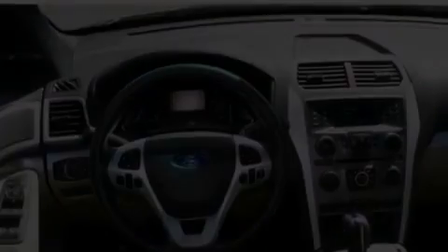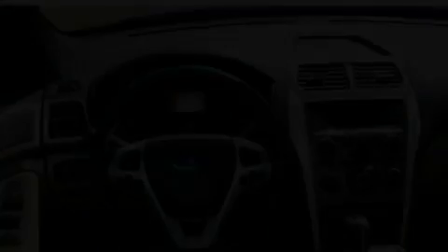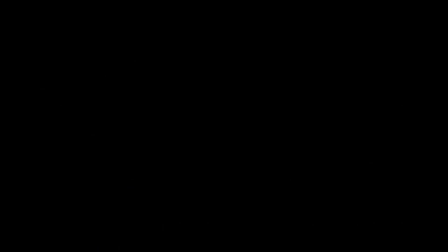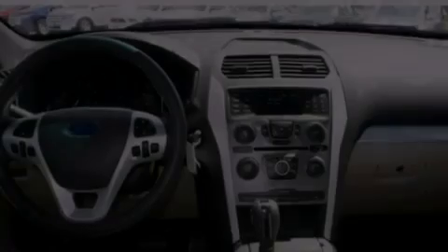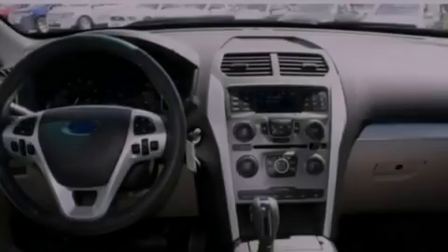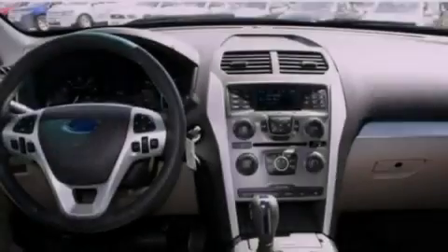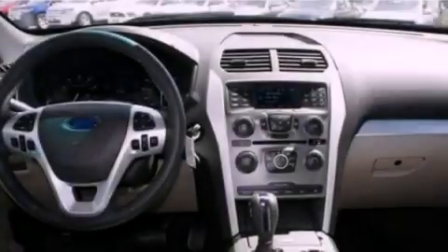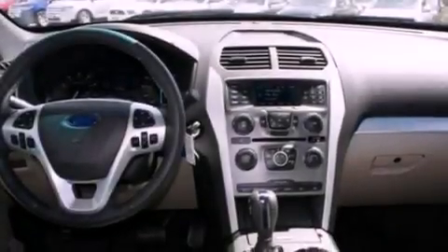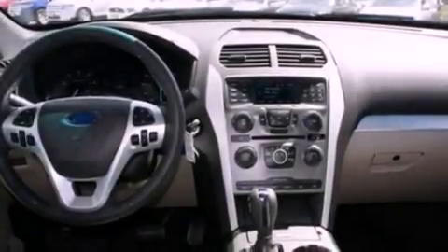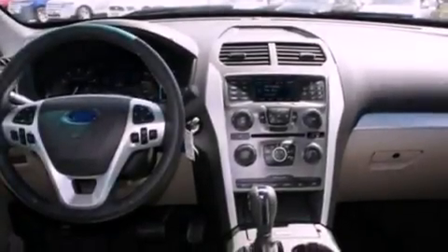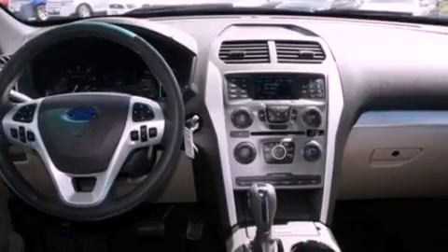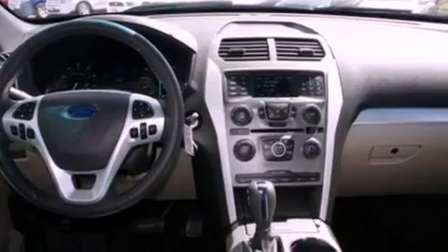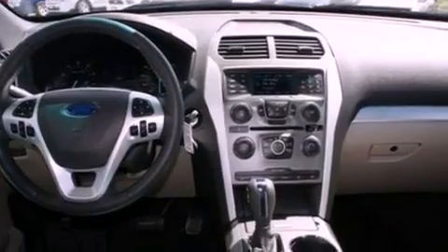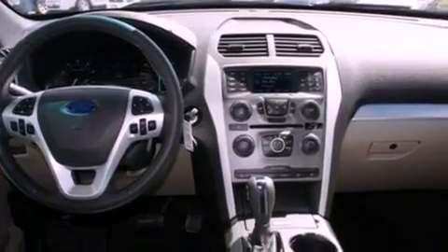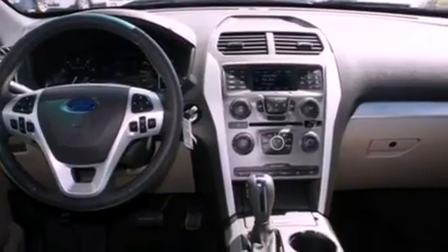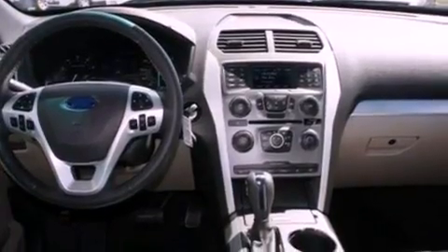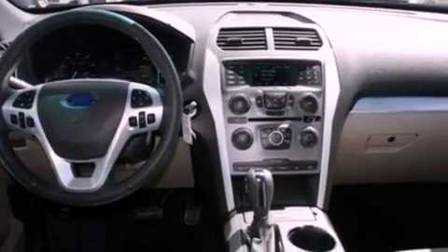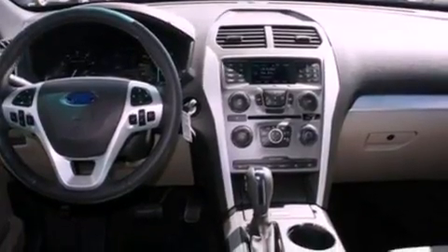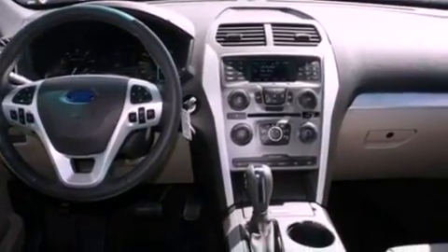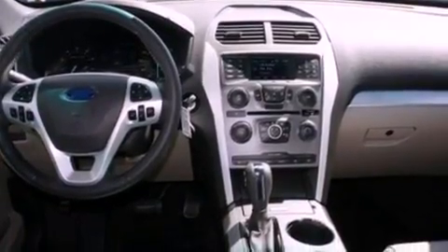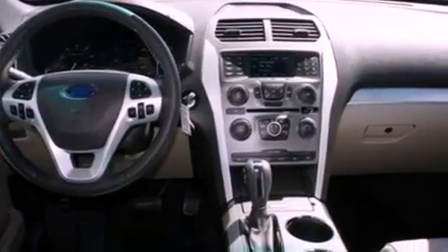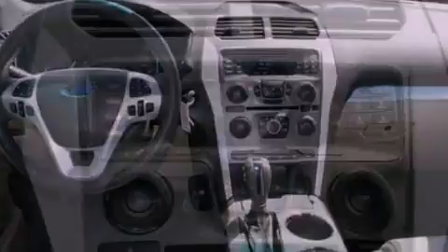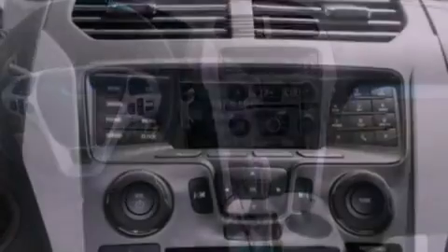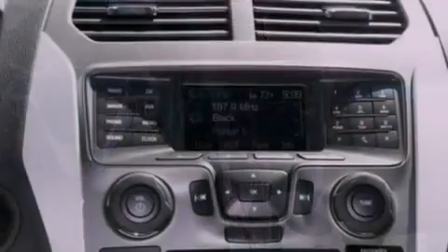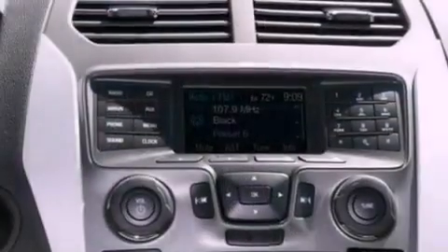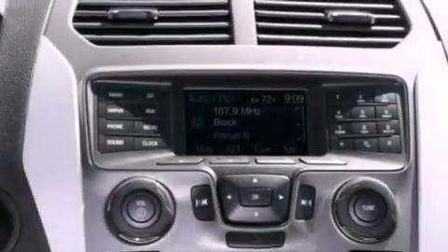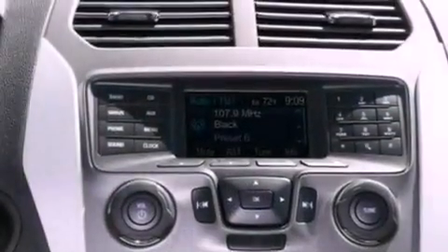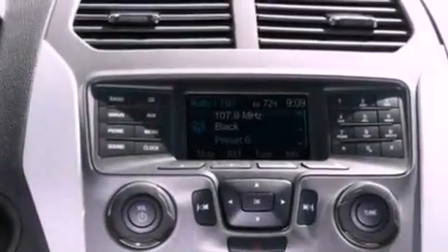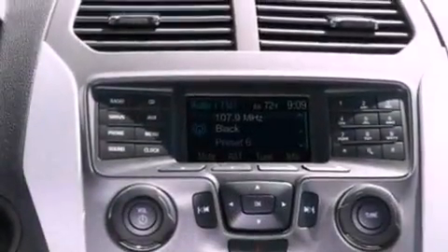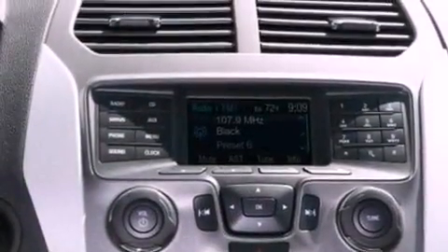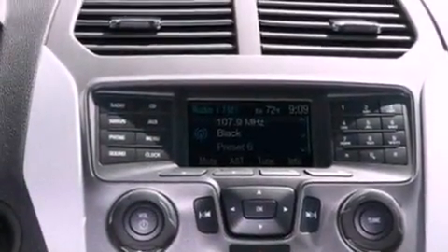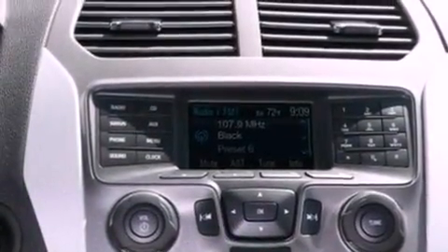Additional features include a passenger side vanity mirror, an anti-lock braking system, a split folding rear seat, and a rear spoiler.